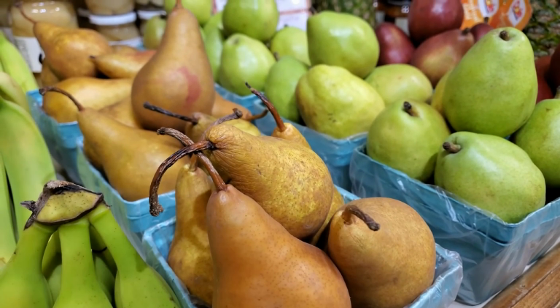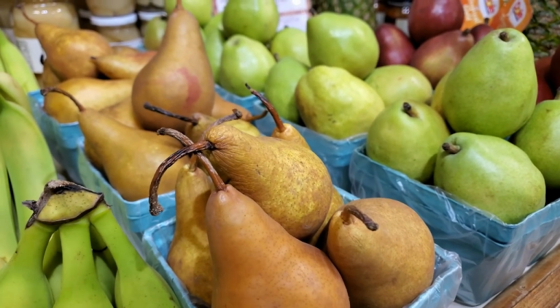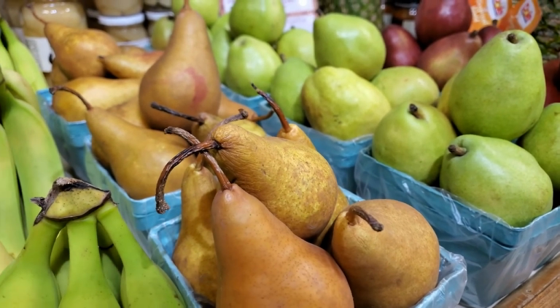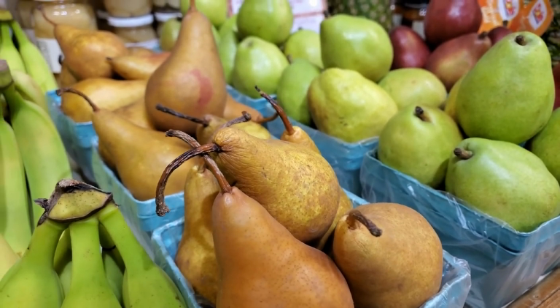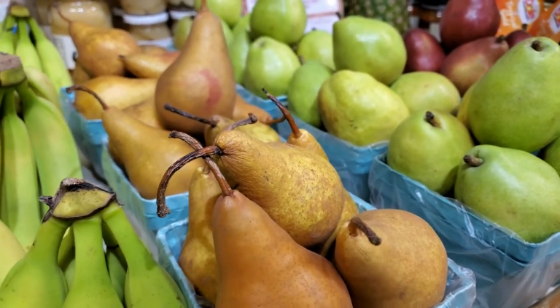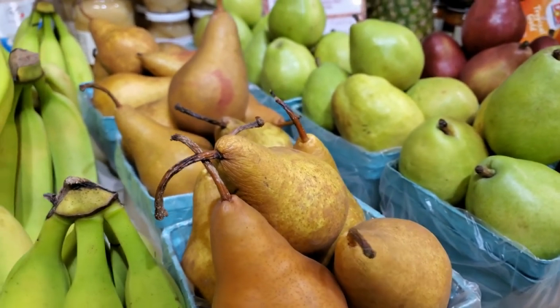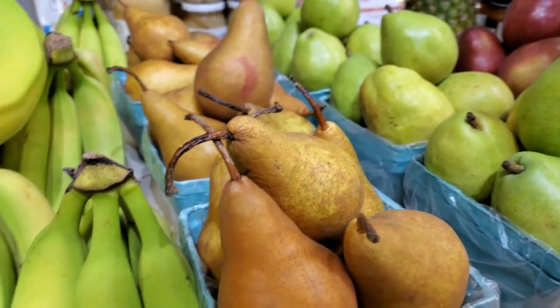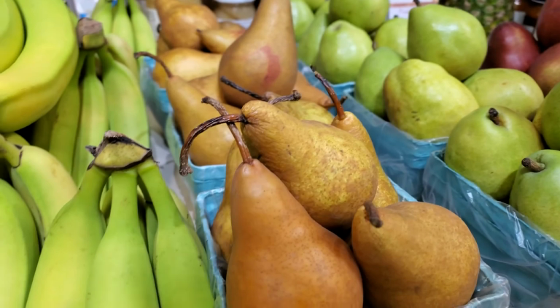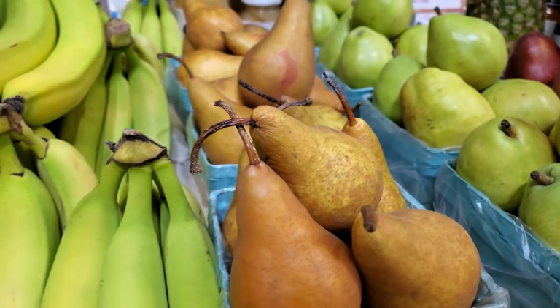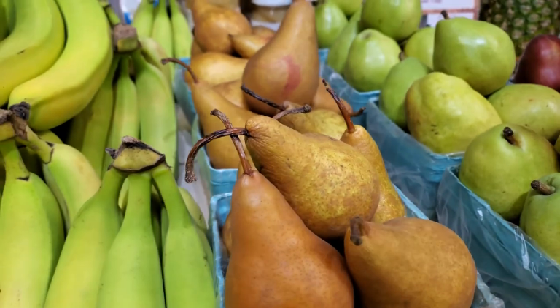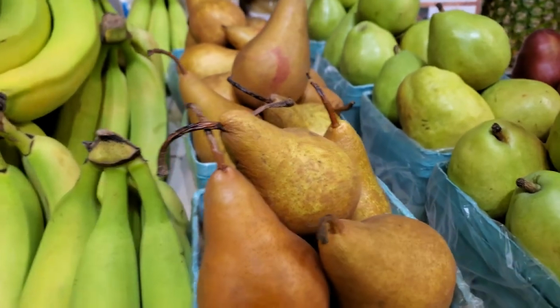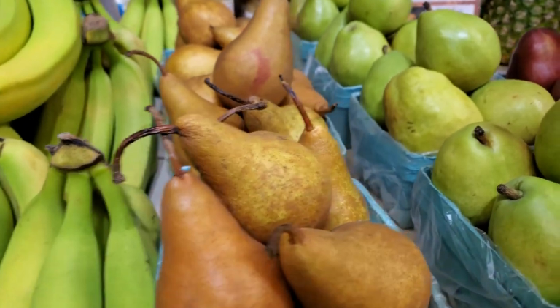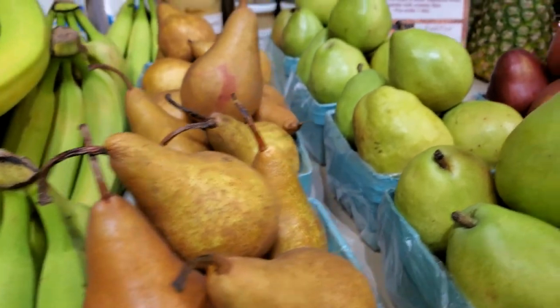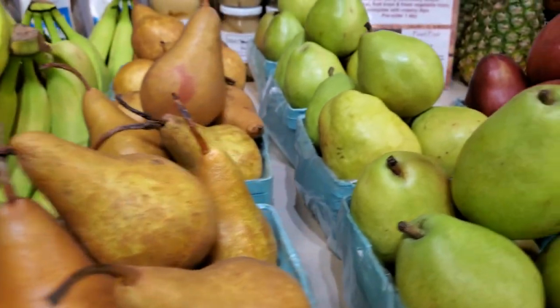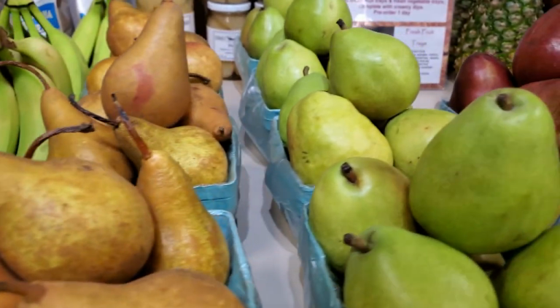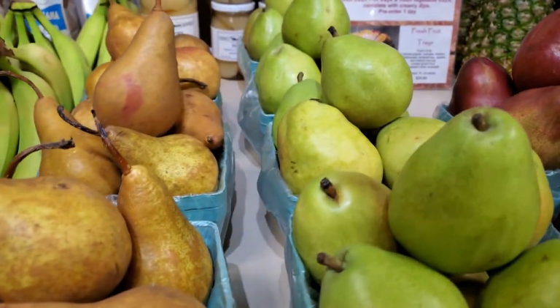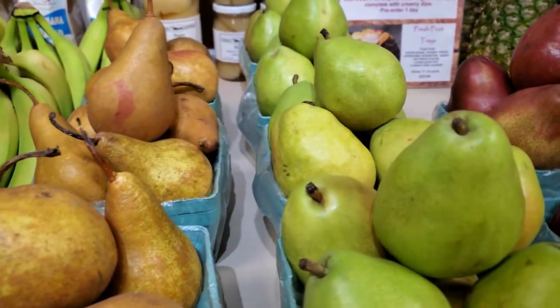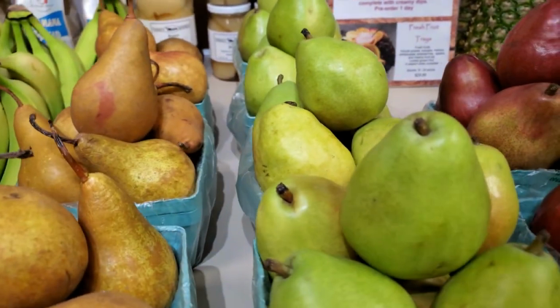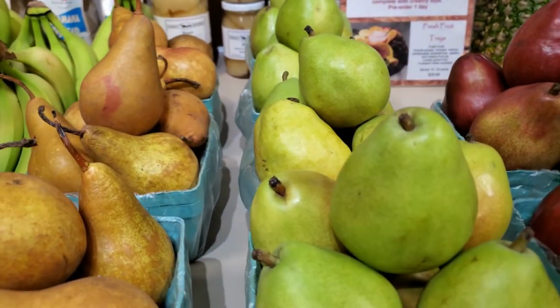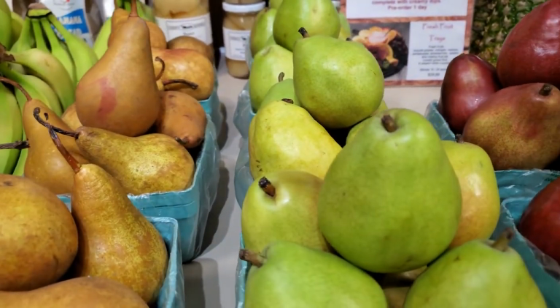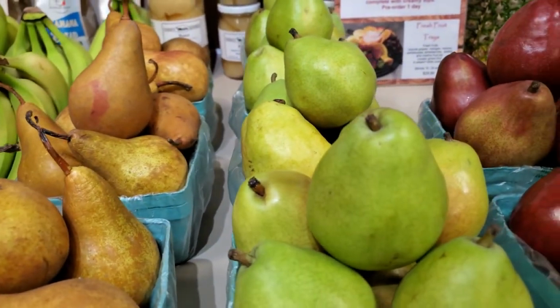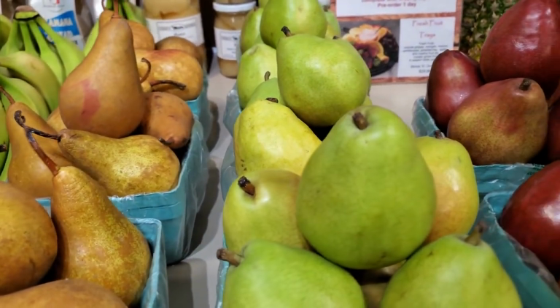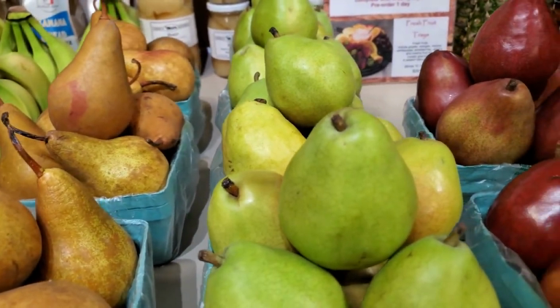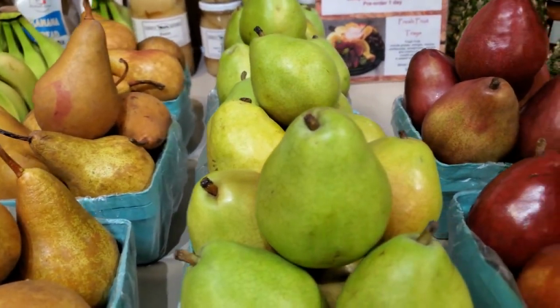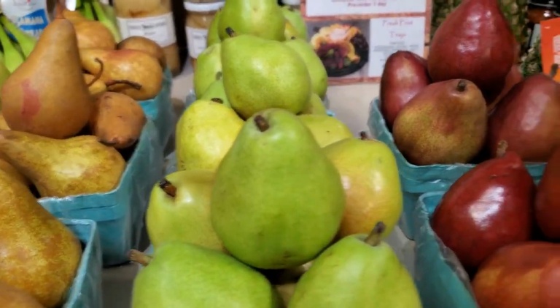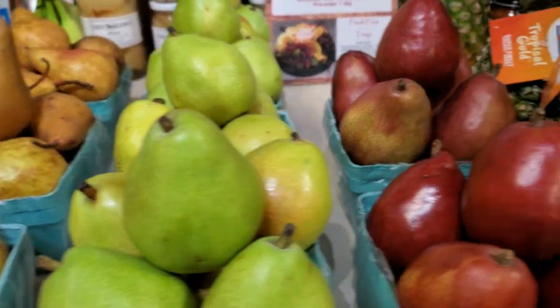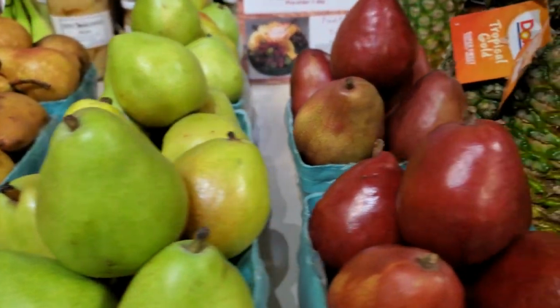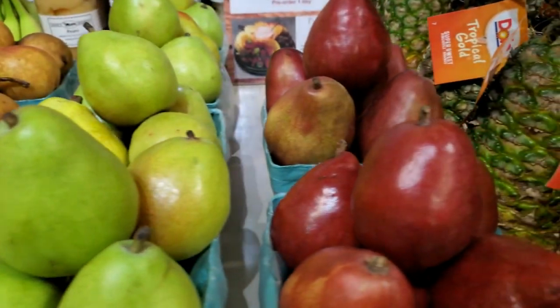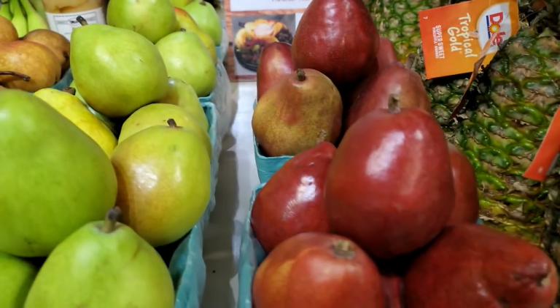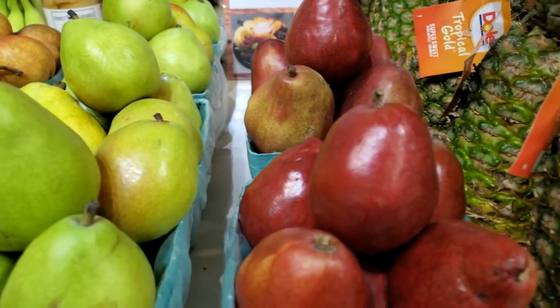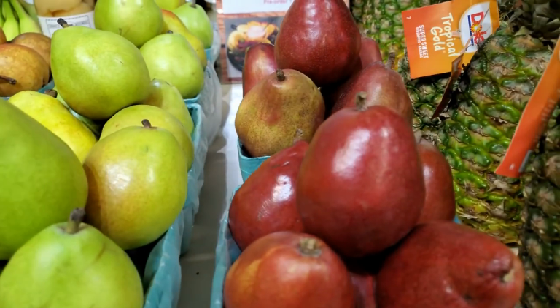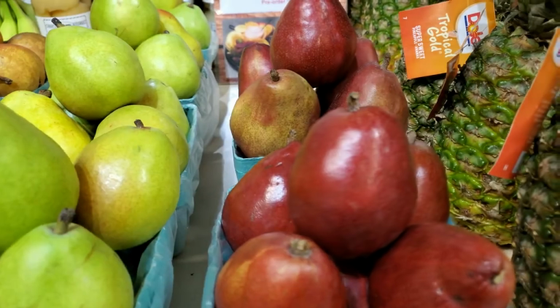Along with a wide variety of apples, we also have Bosque pears, yellow fancy Bartlett pears, and red Danjo pears.